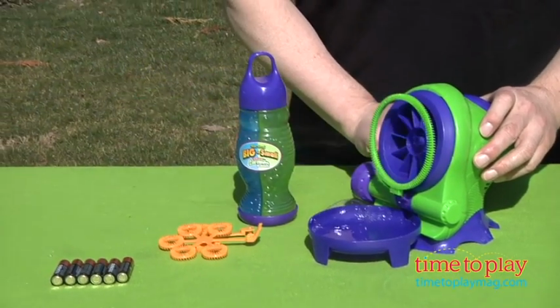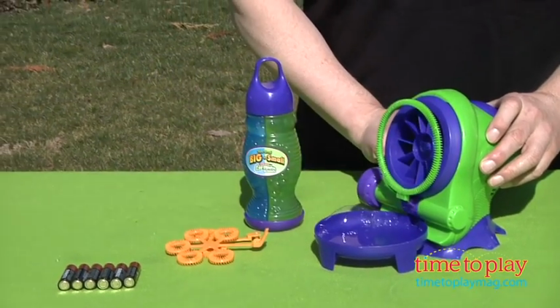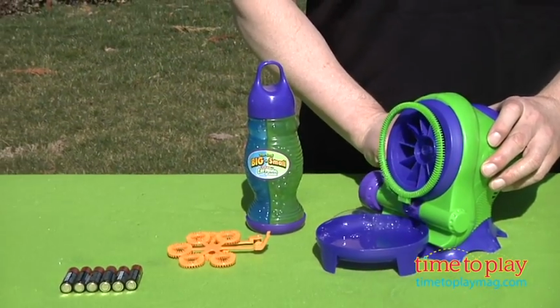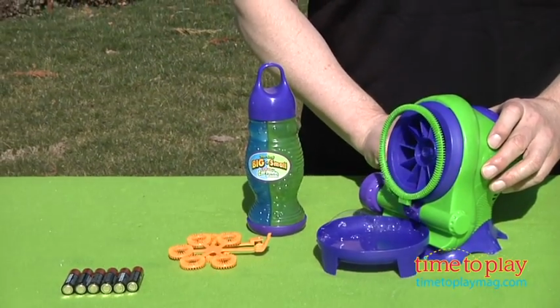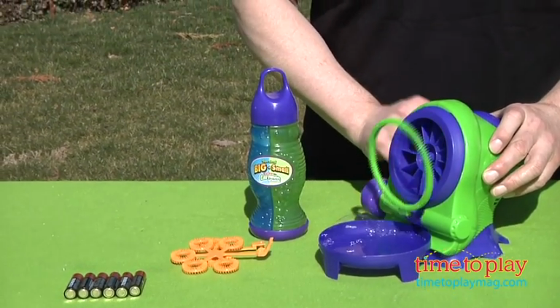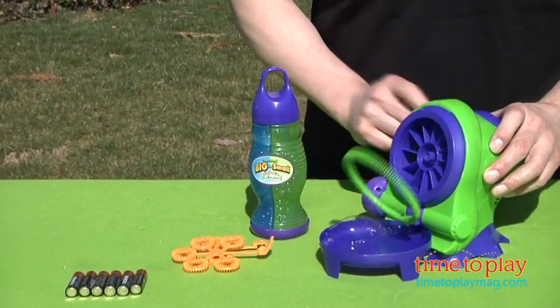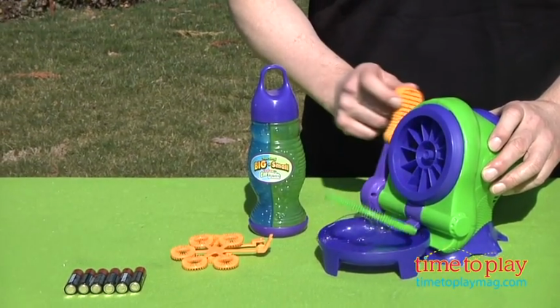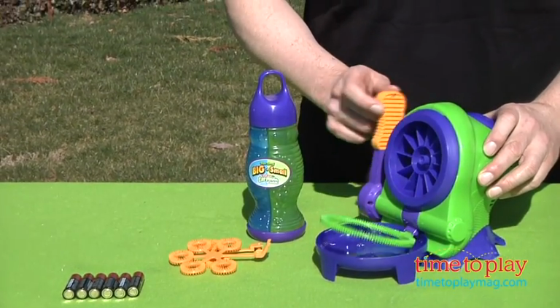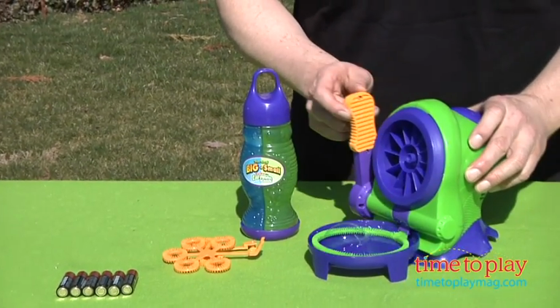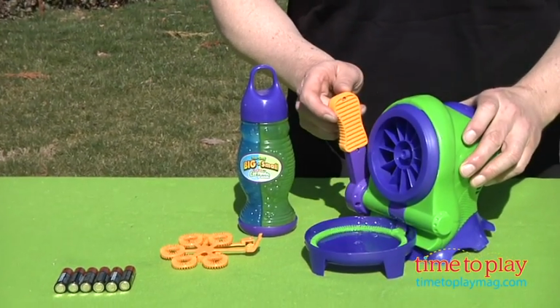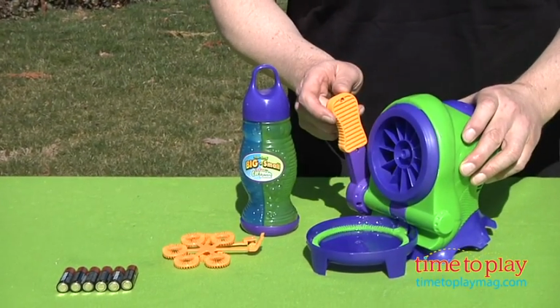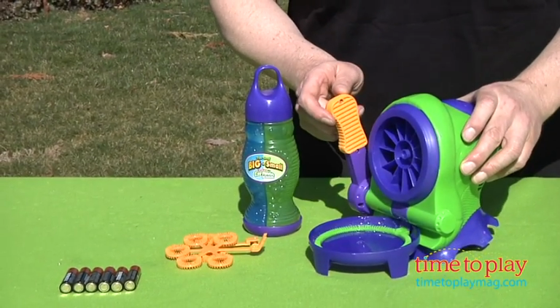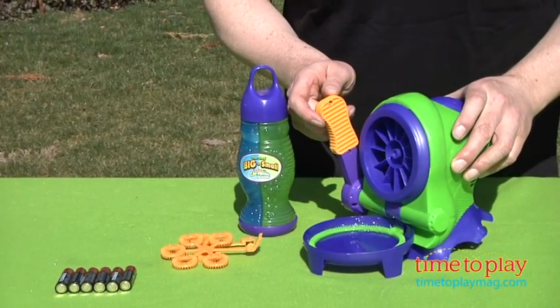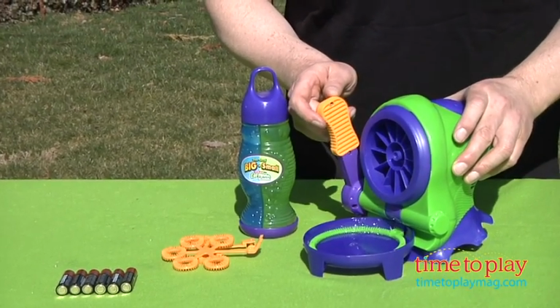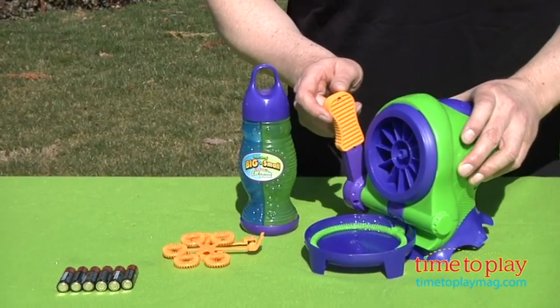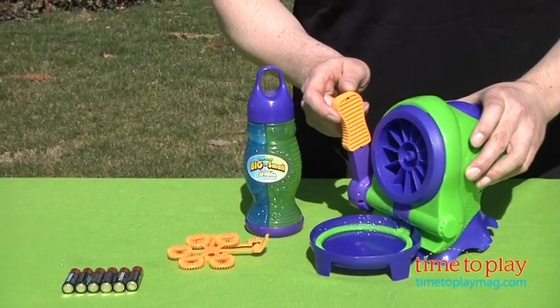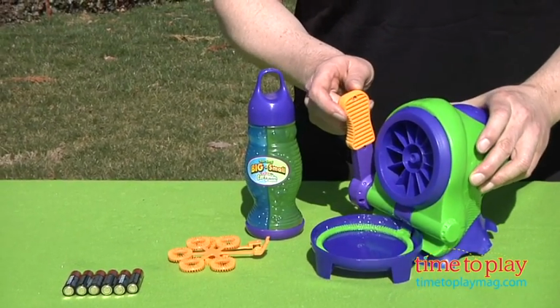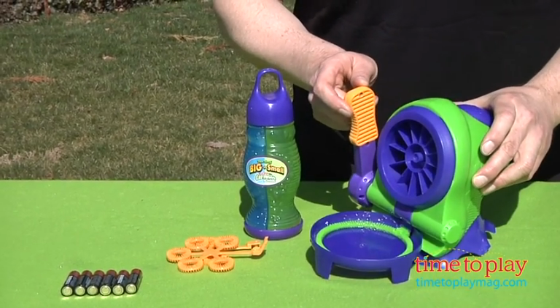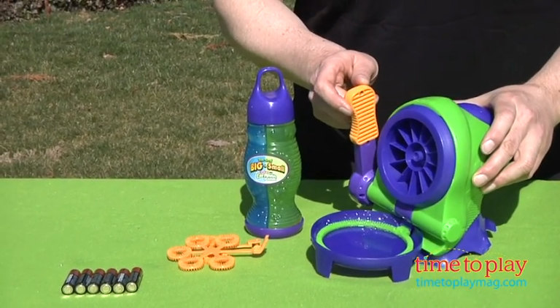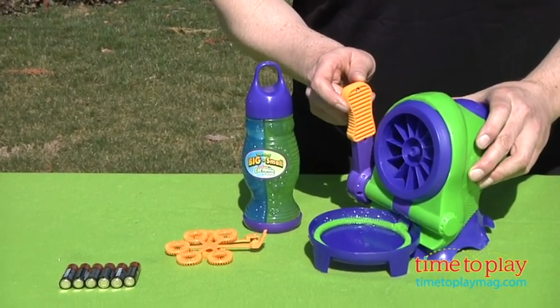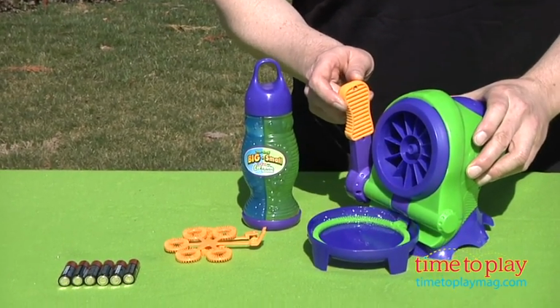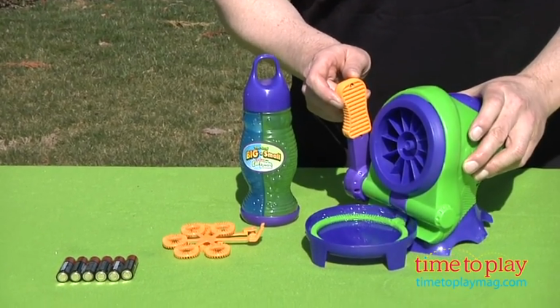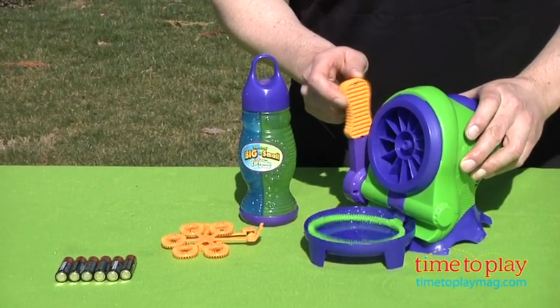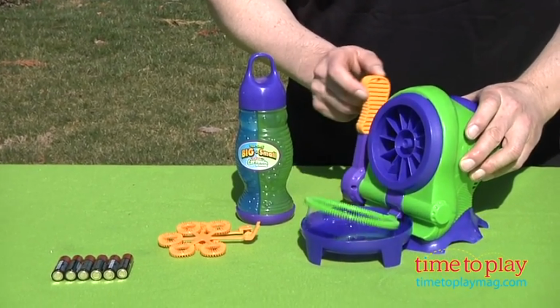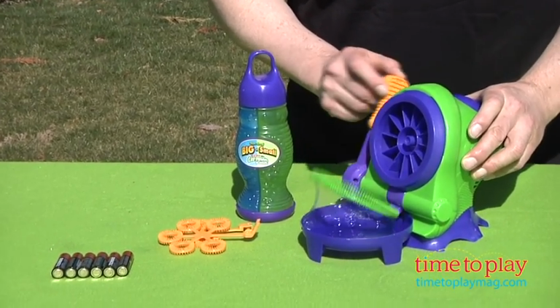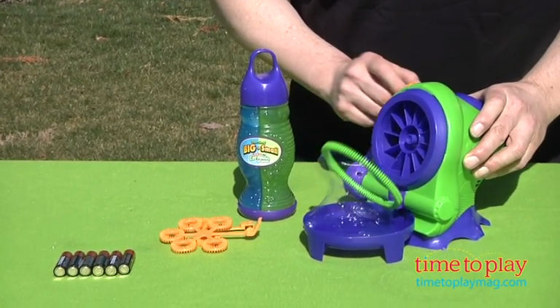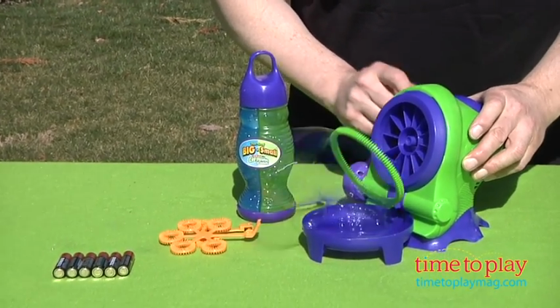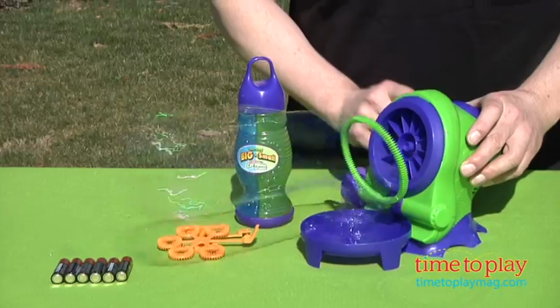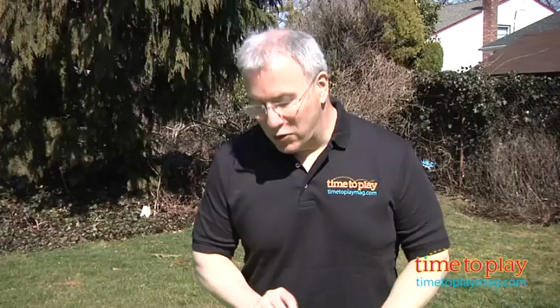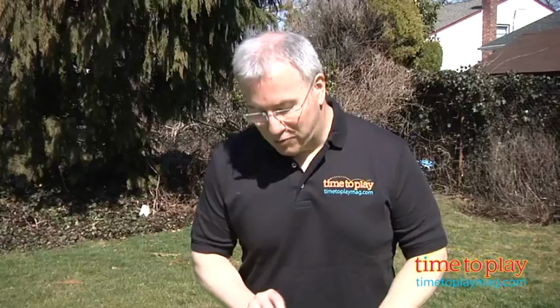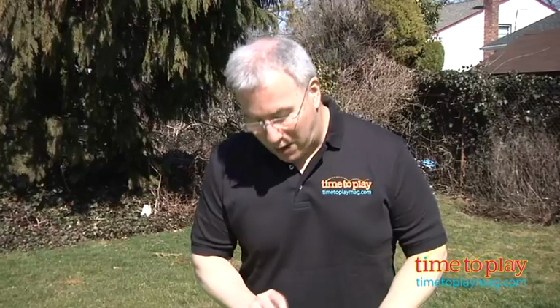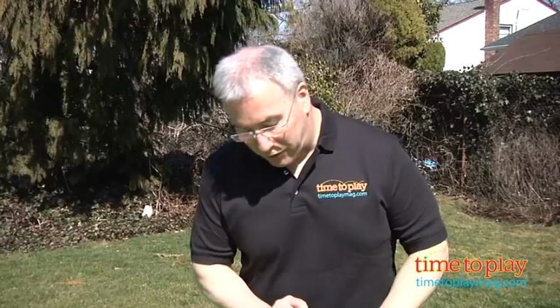This is great, easy fun for kids to do, and they love making huge bubbles.